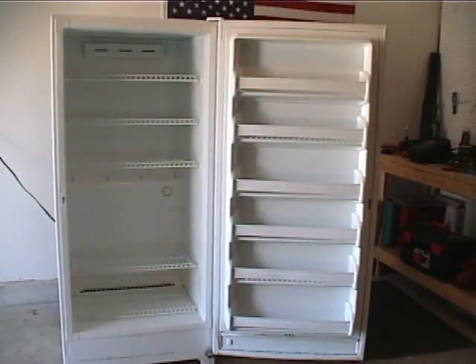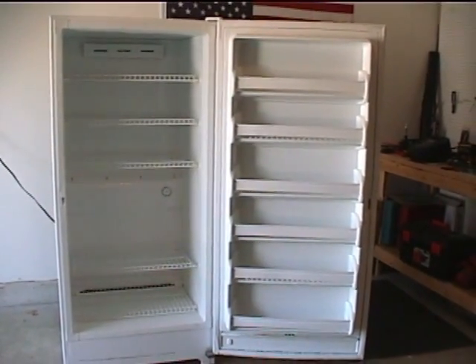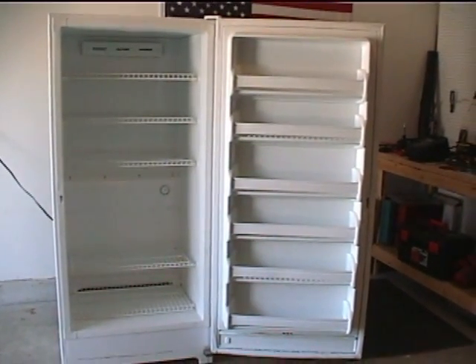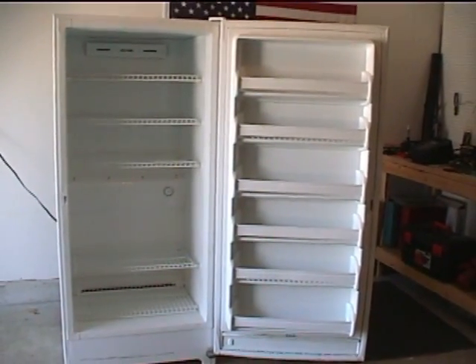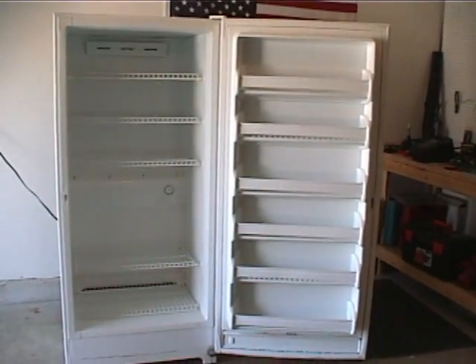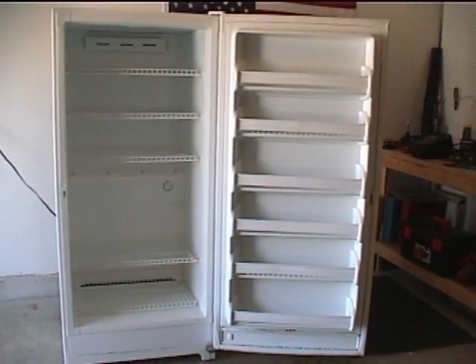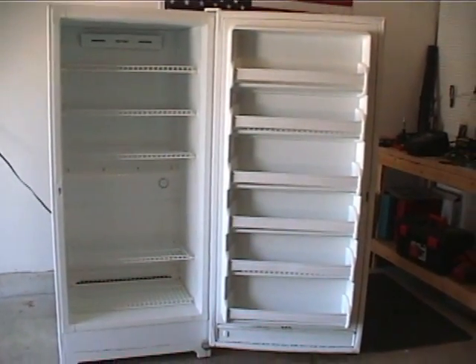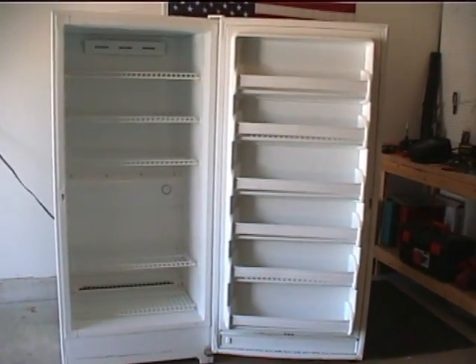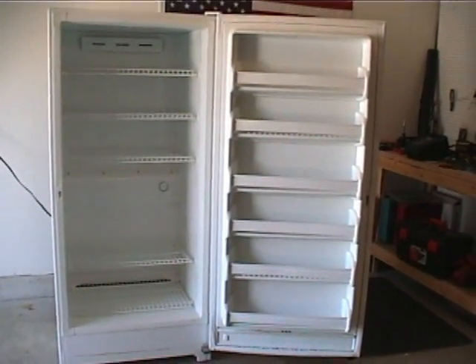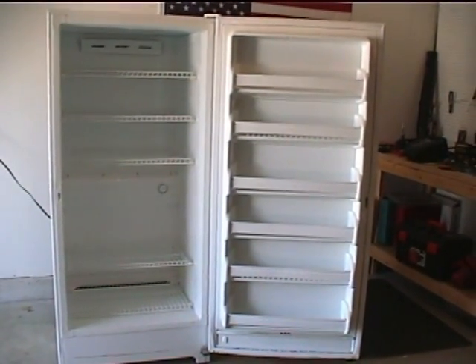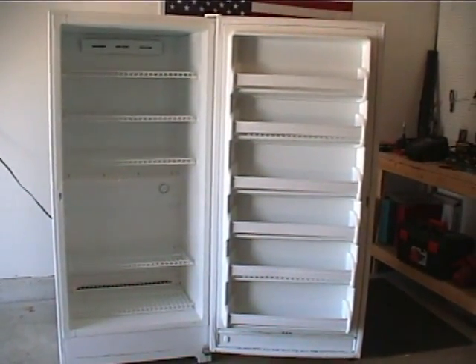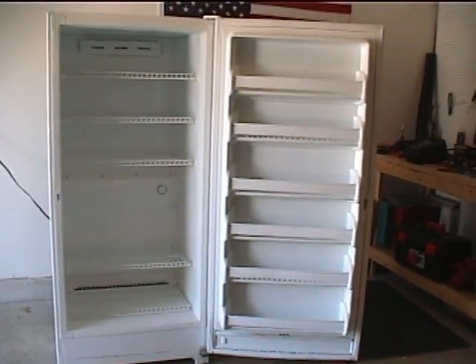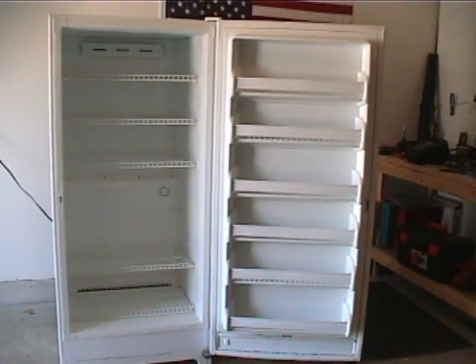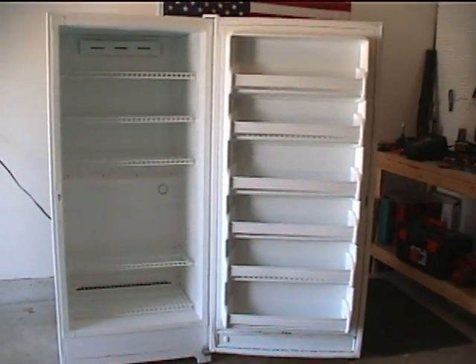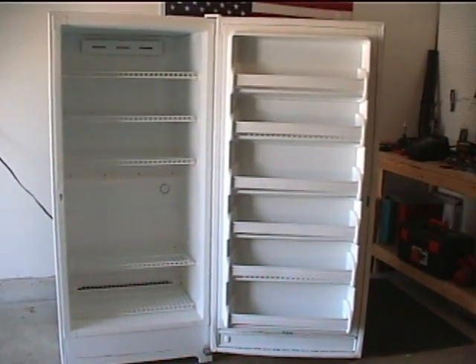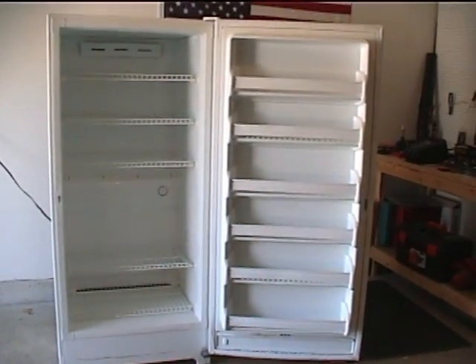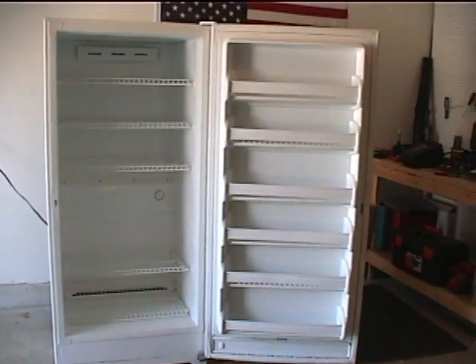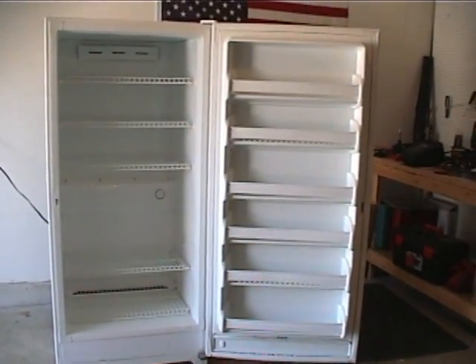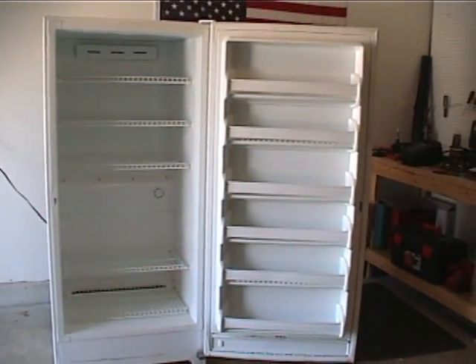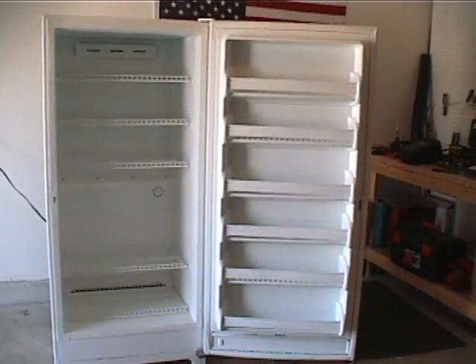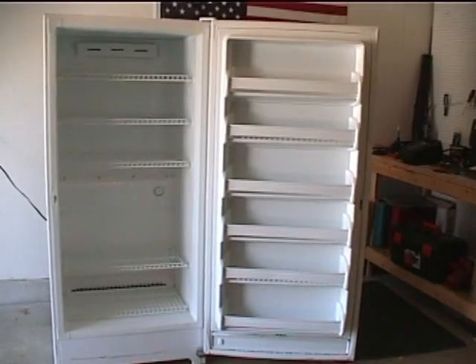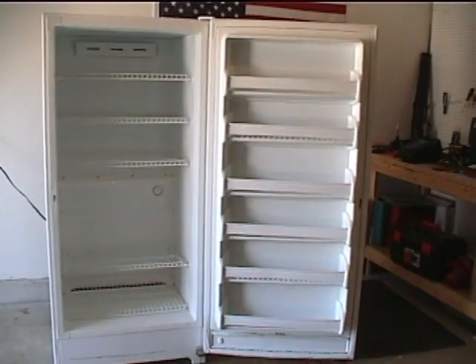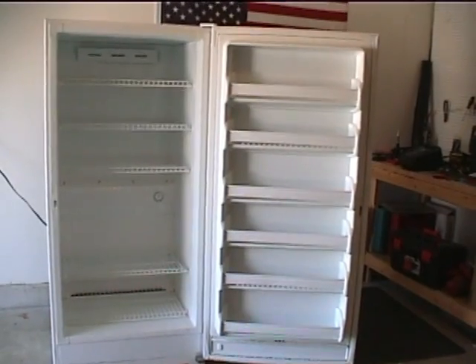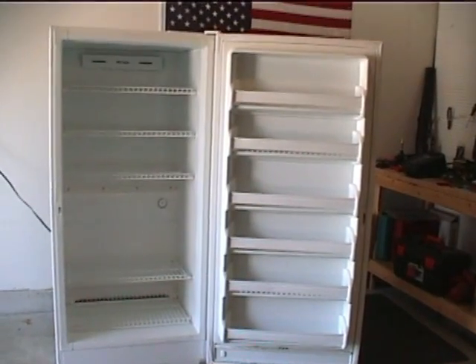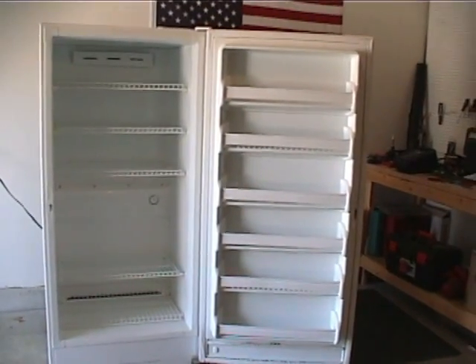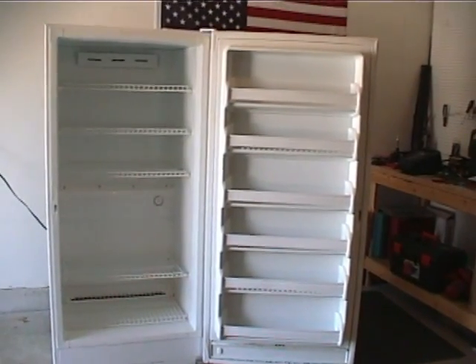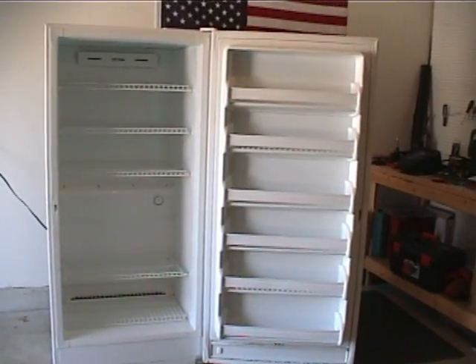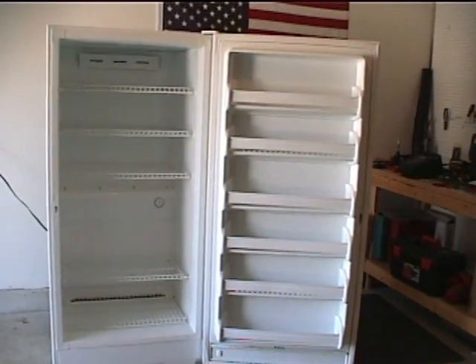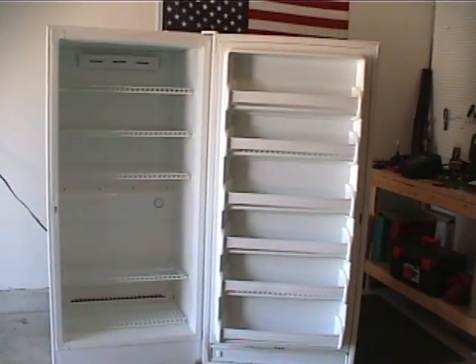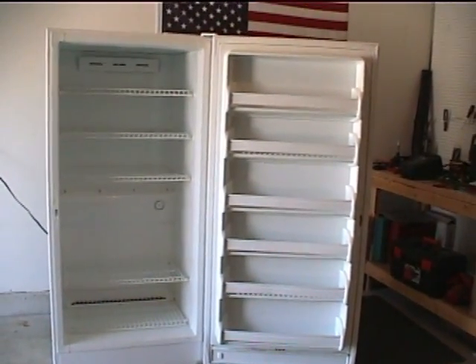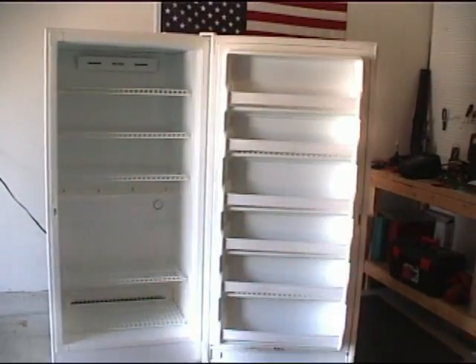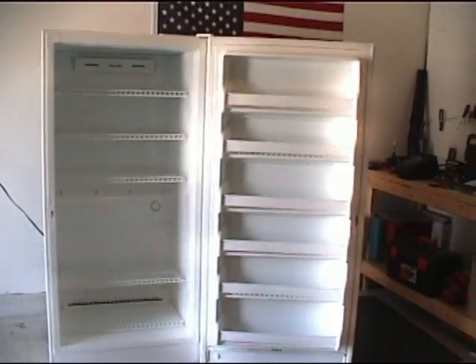I'll probably put water bottles in the door to help retain some of the heat. I will show you guys when I install the tape.